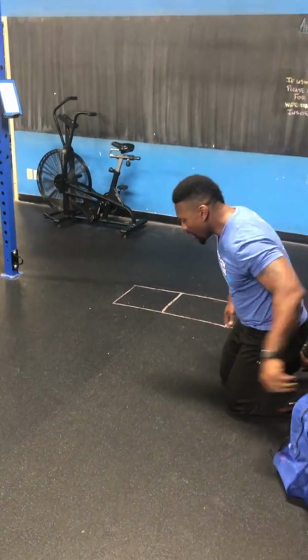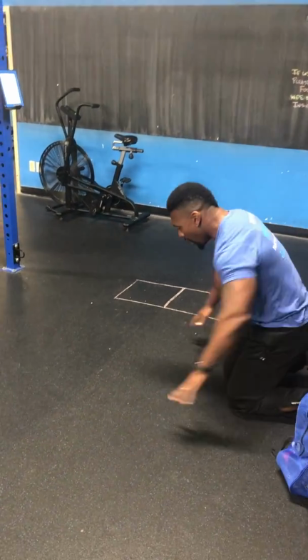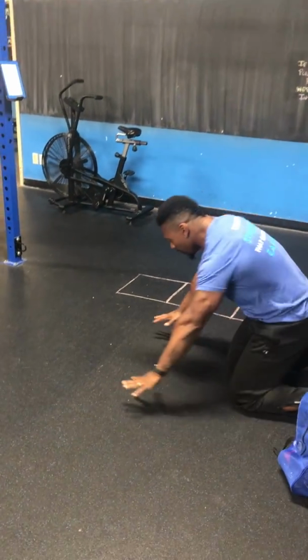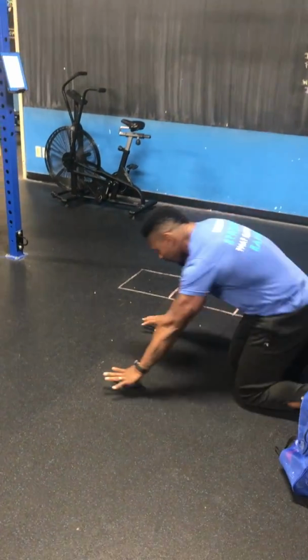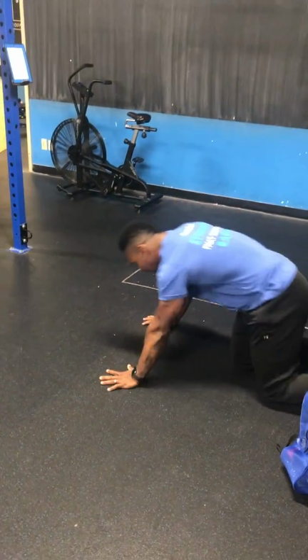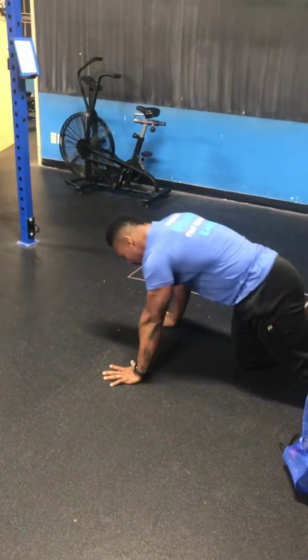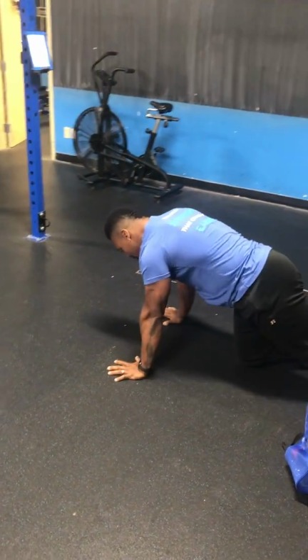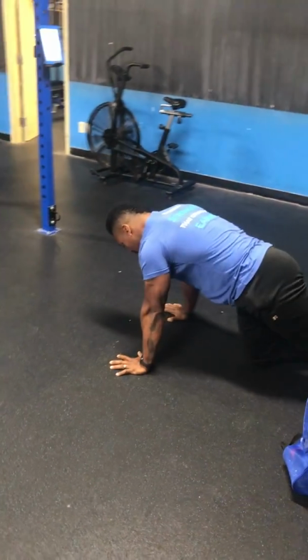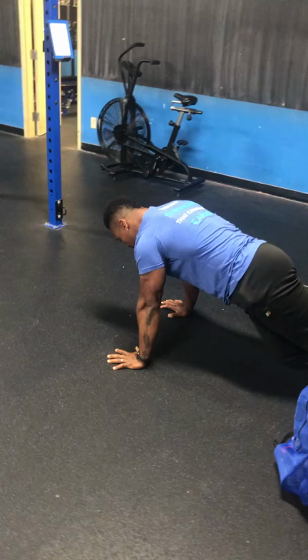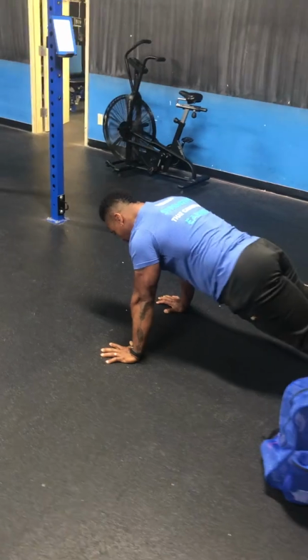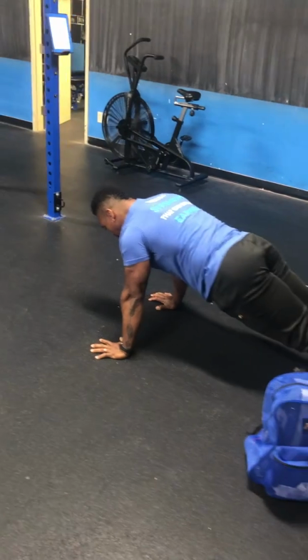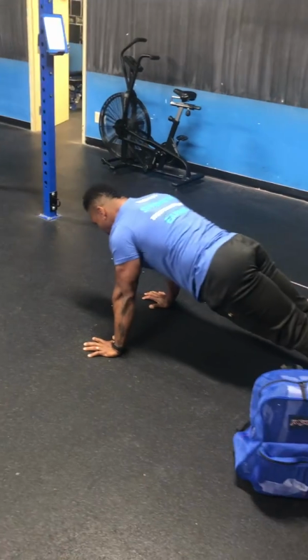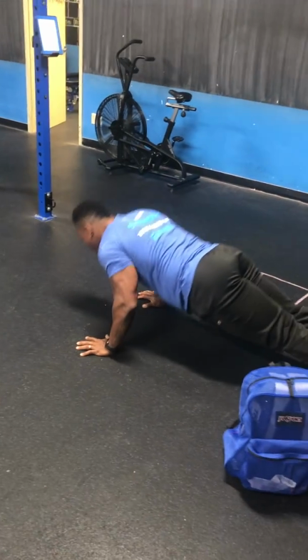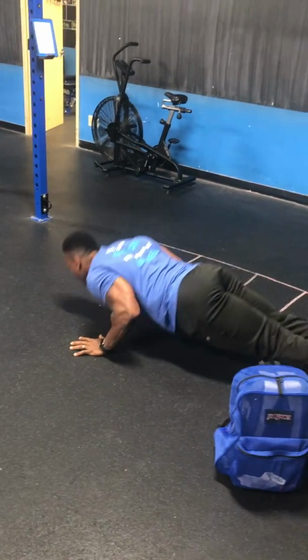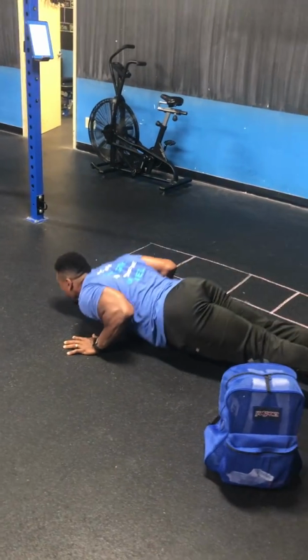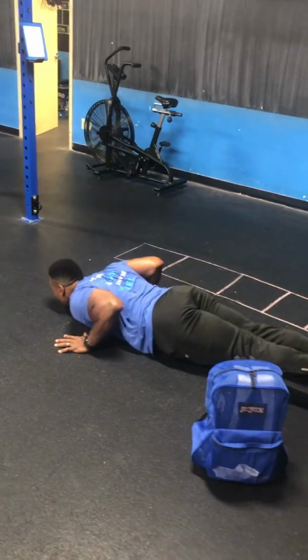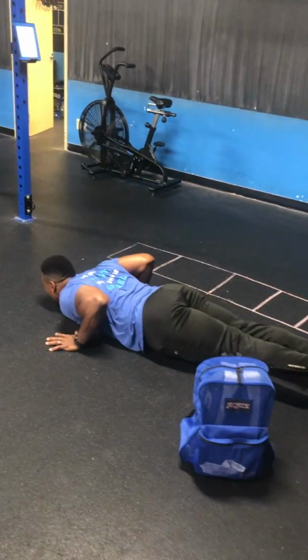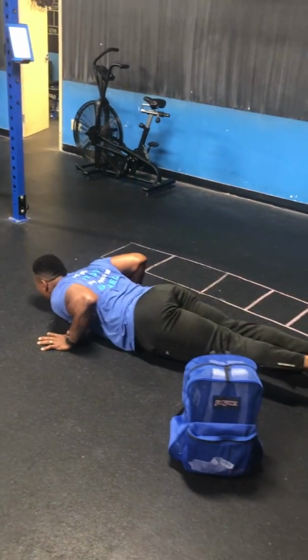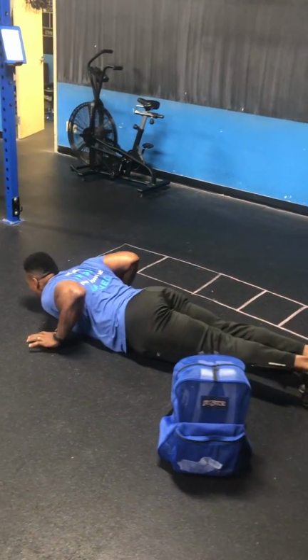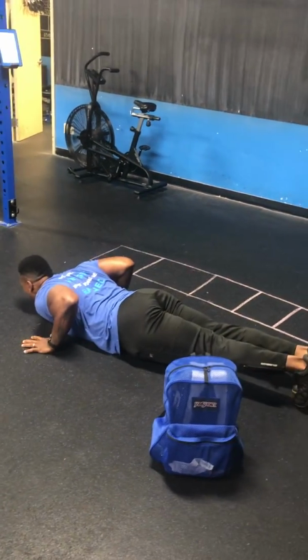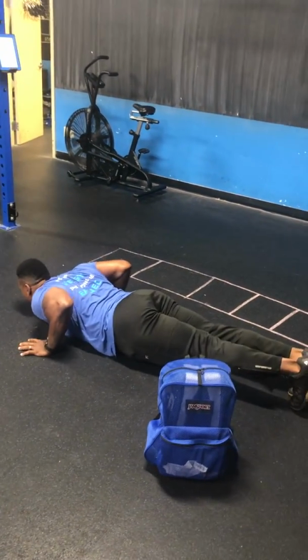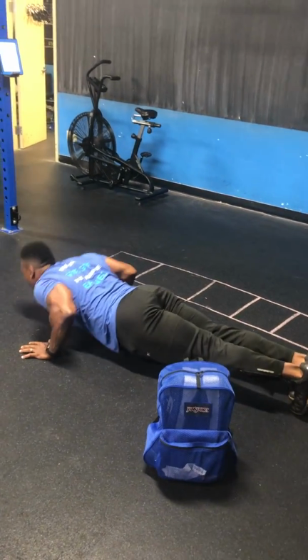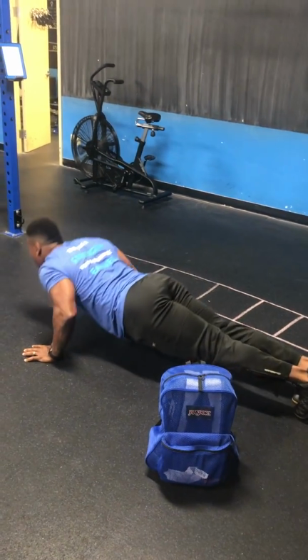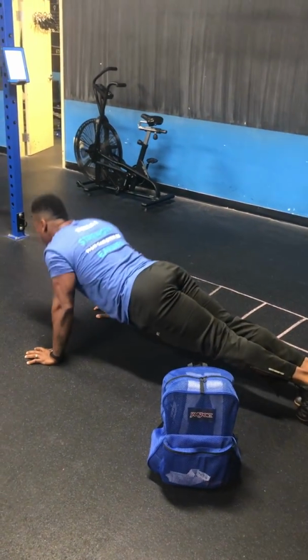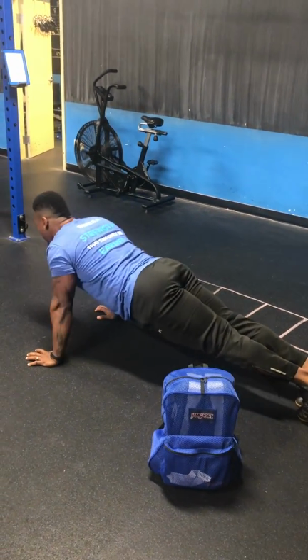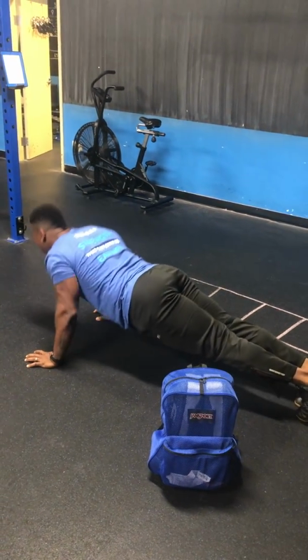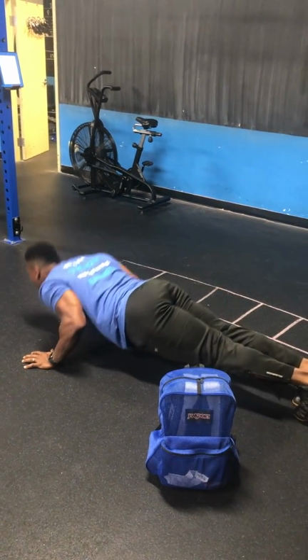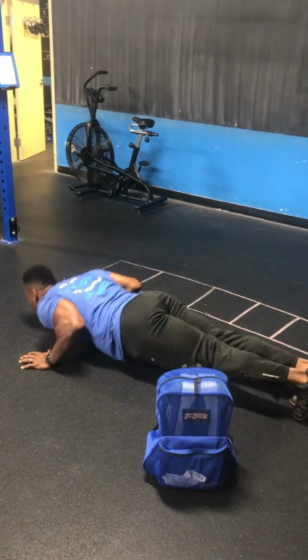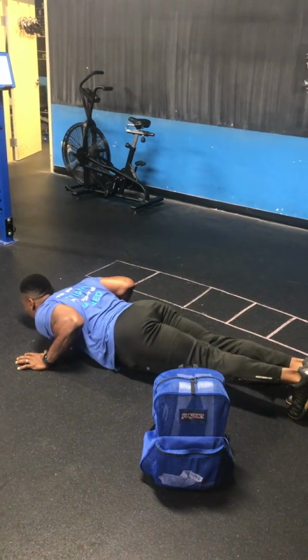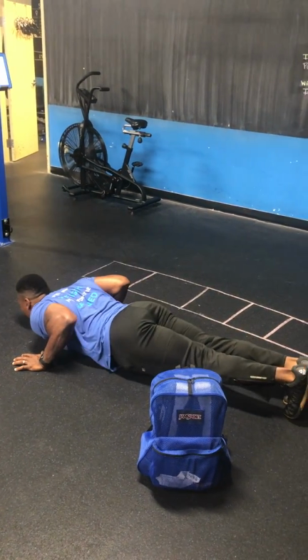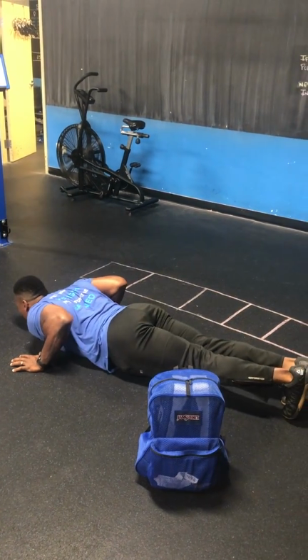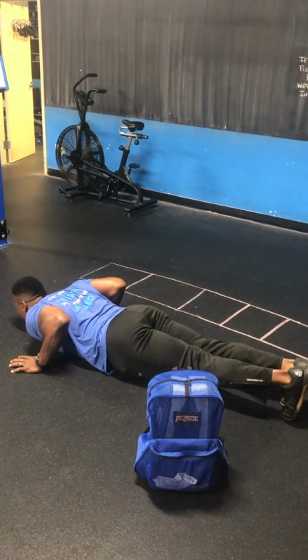All the way down, chest to the floor. If you have to, you can modify to the knees.